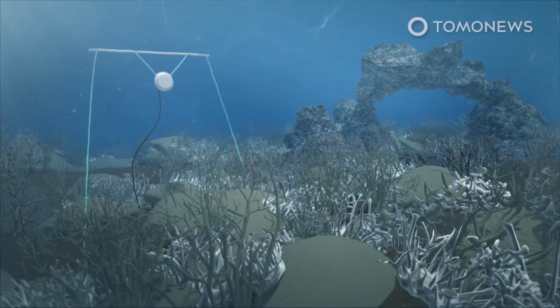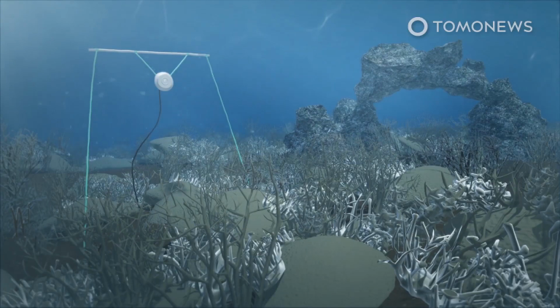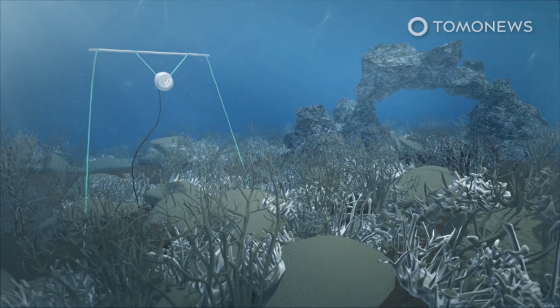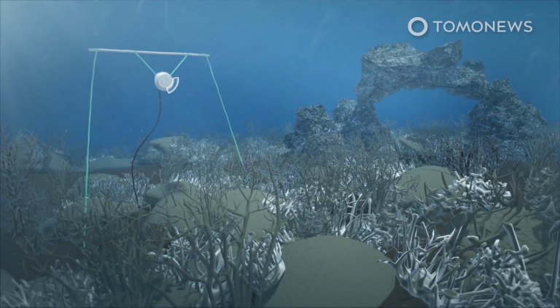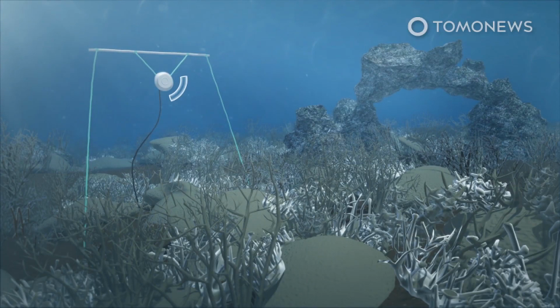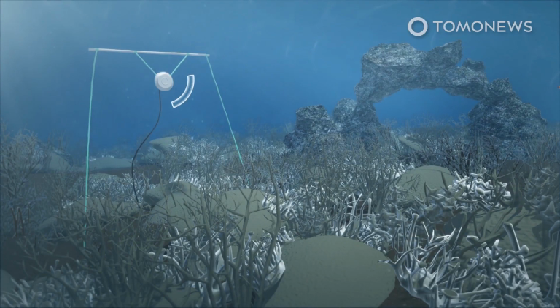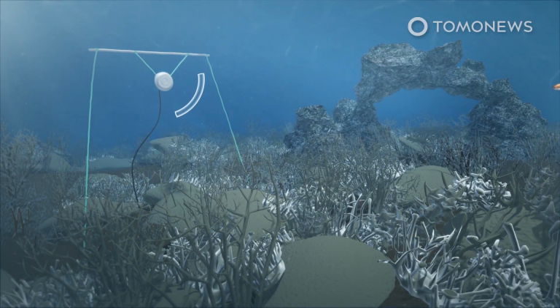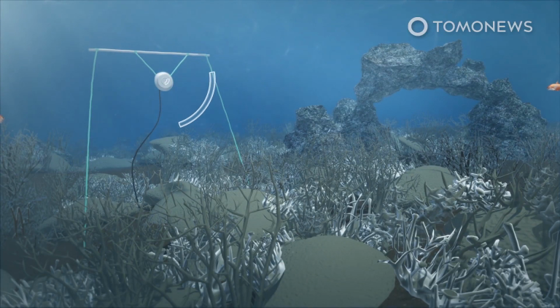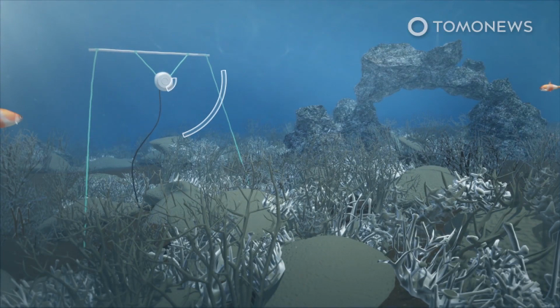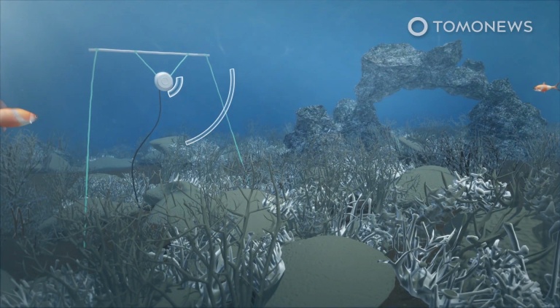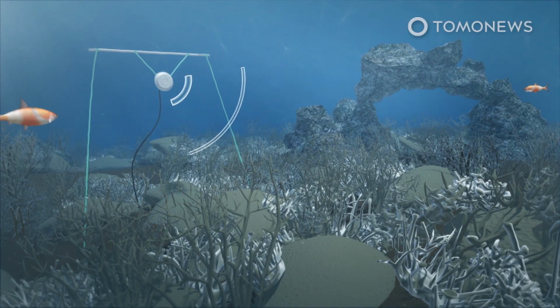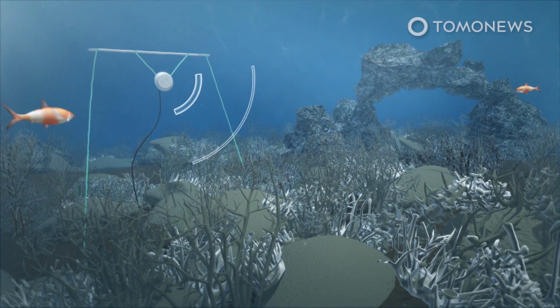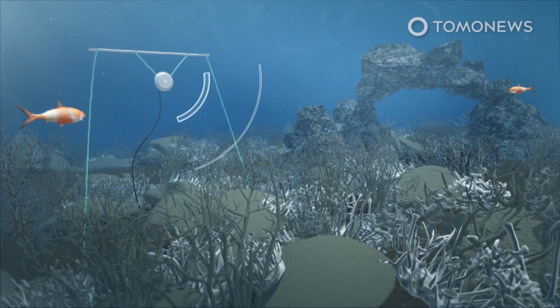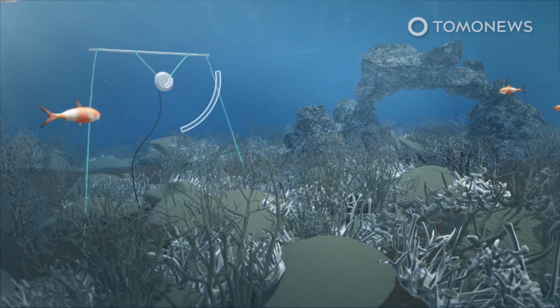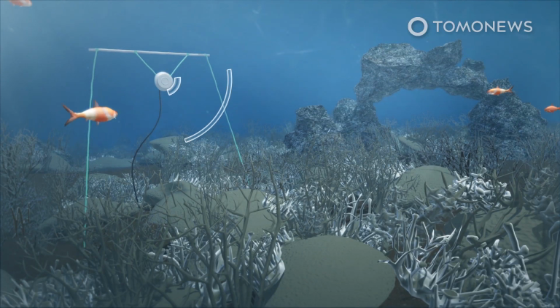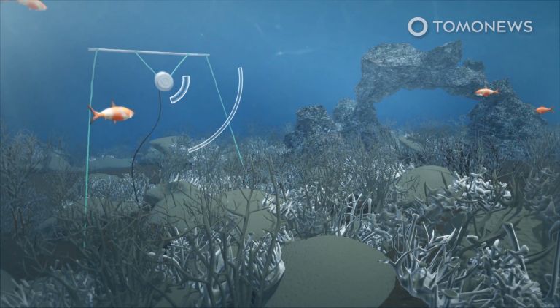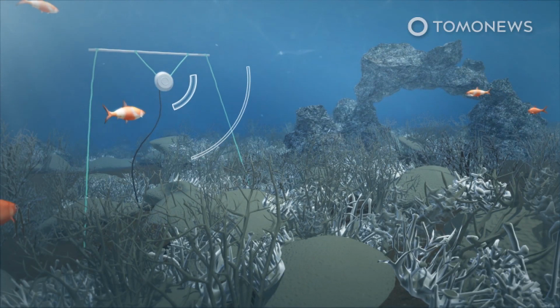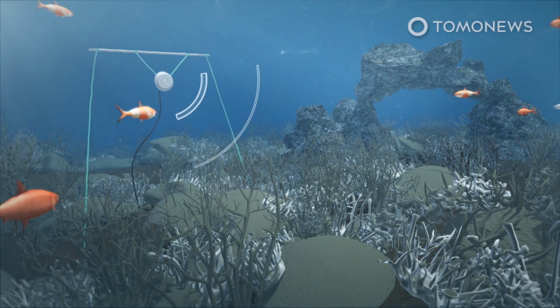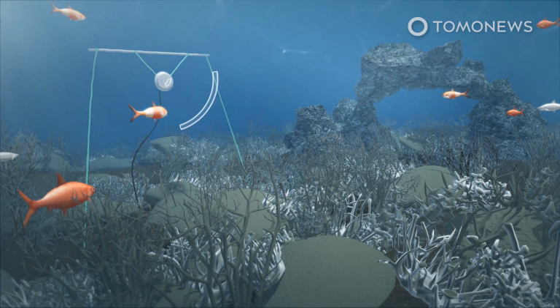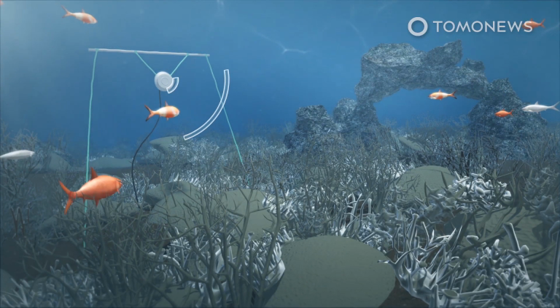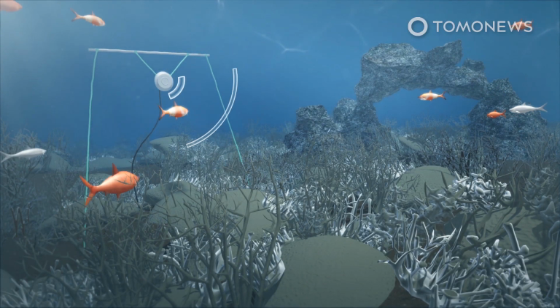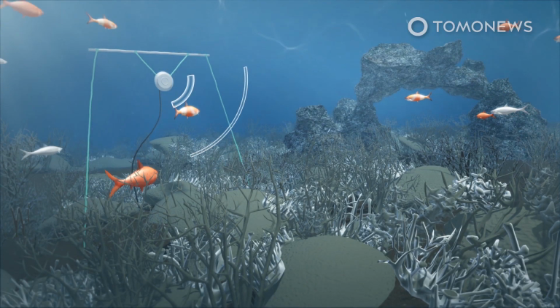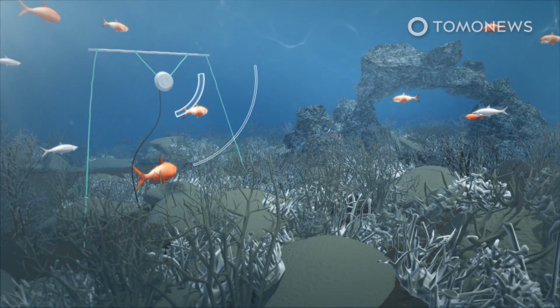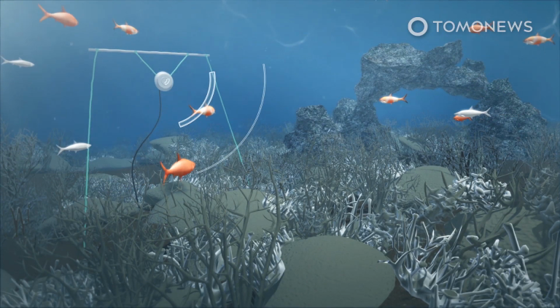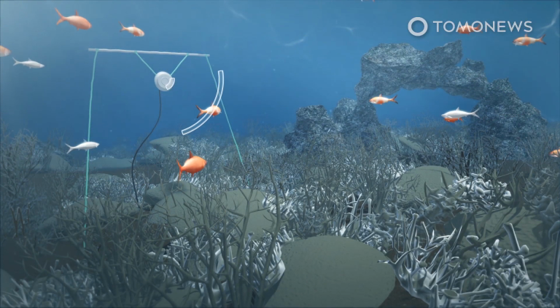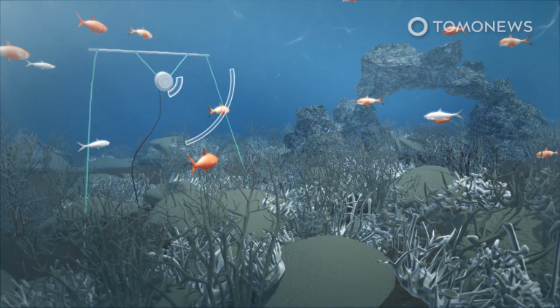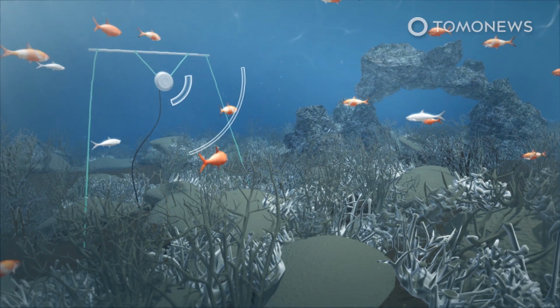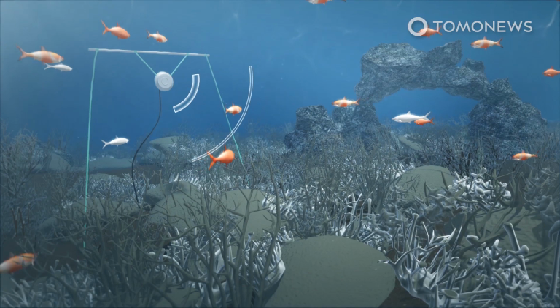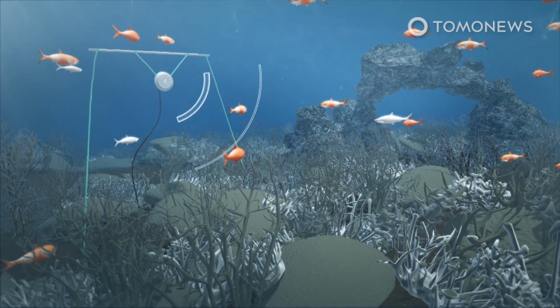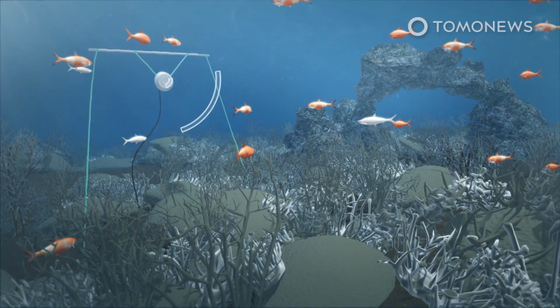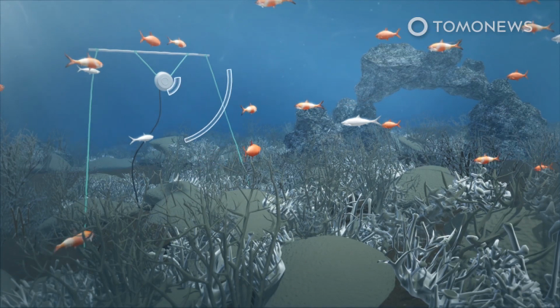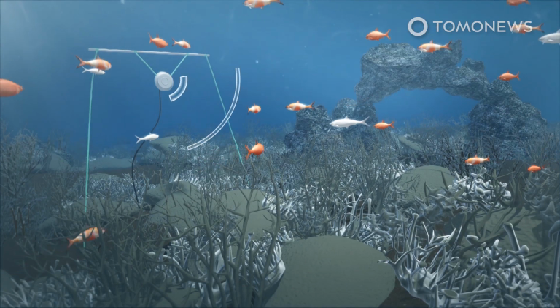At the end of the experiment, scientists found that the degraded coral reefs had a 50% increase in the number of juvenile fish.